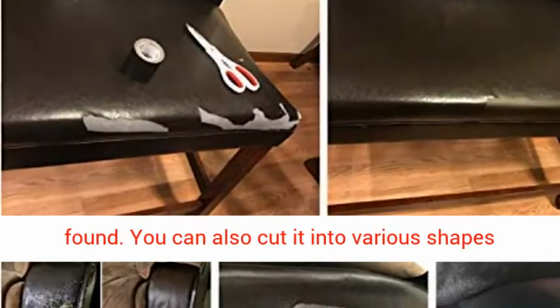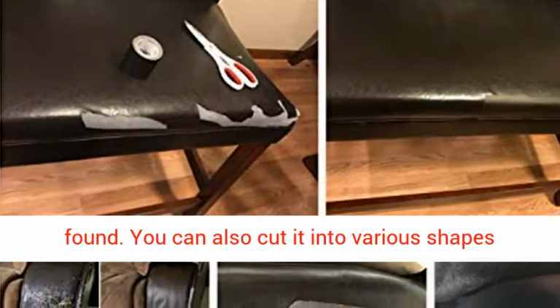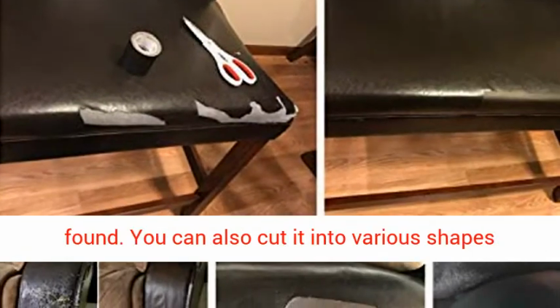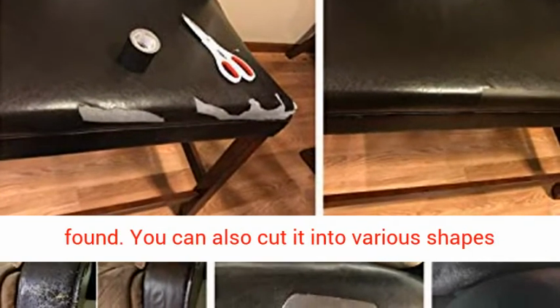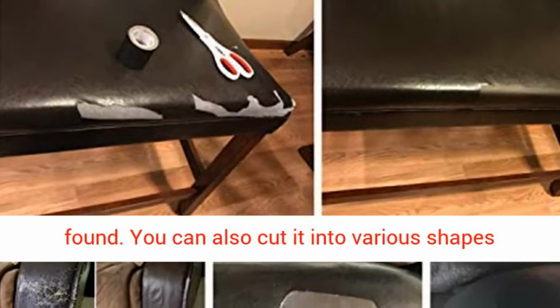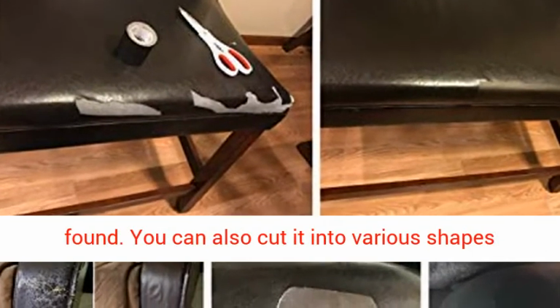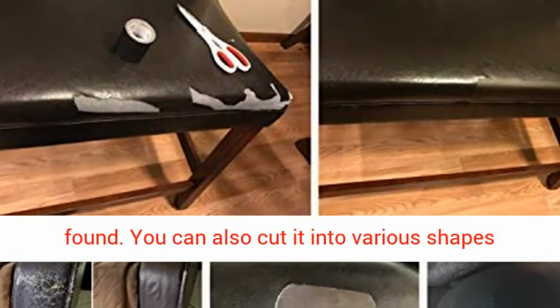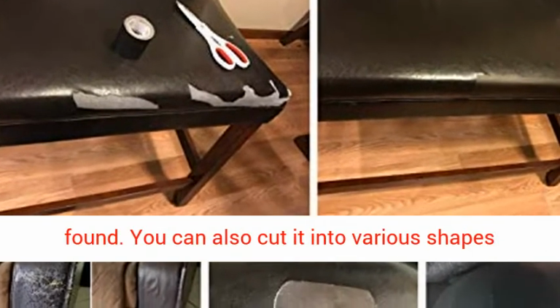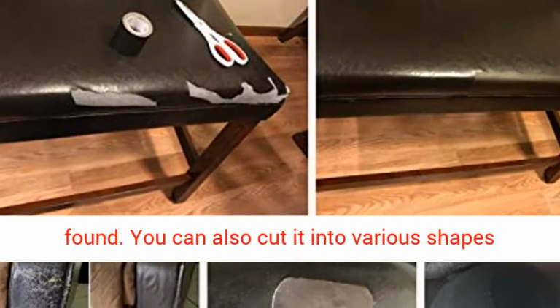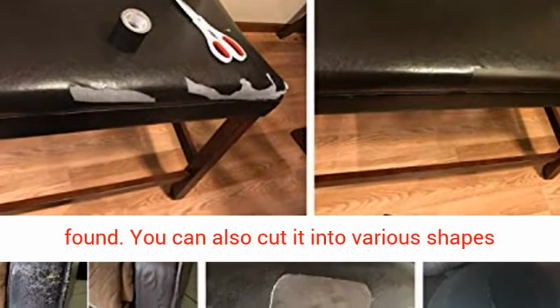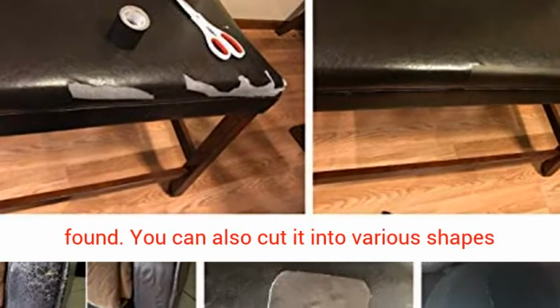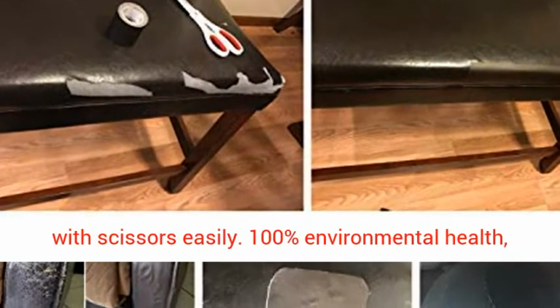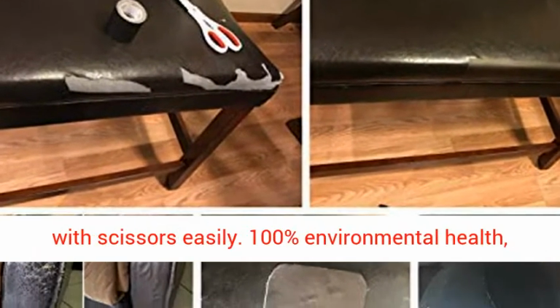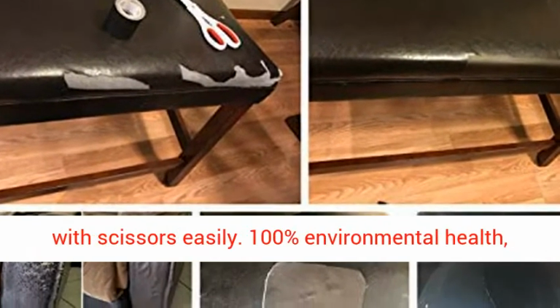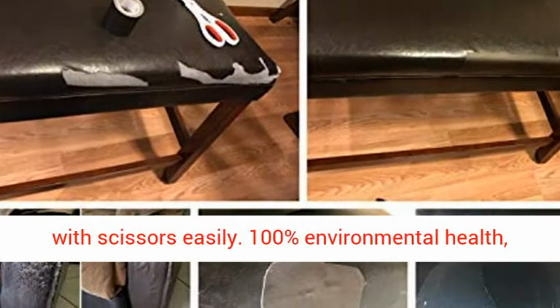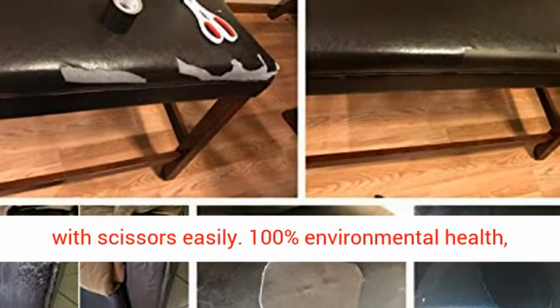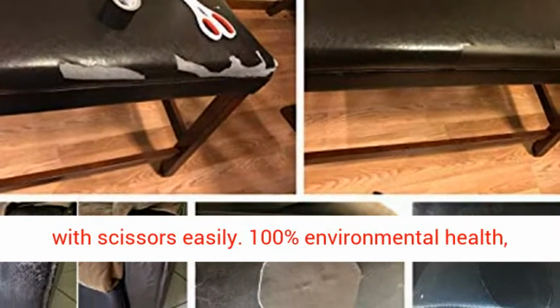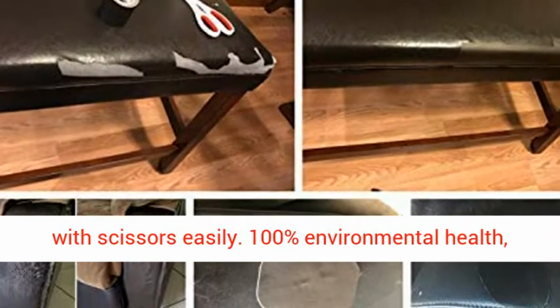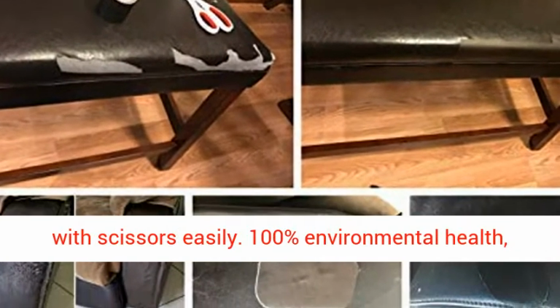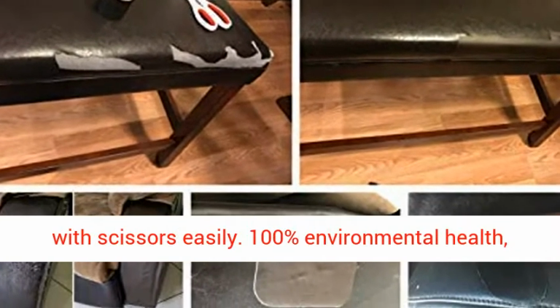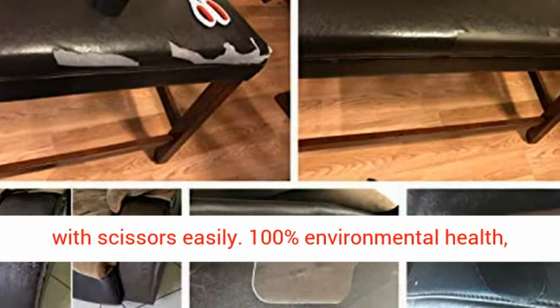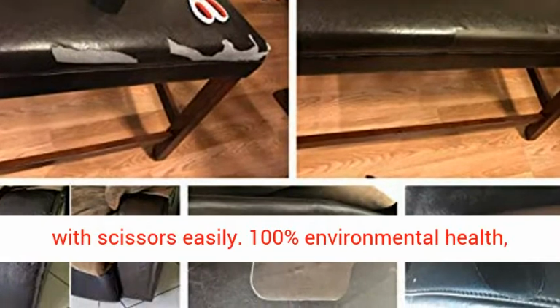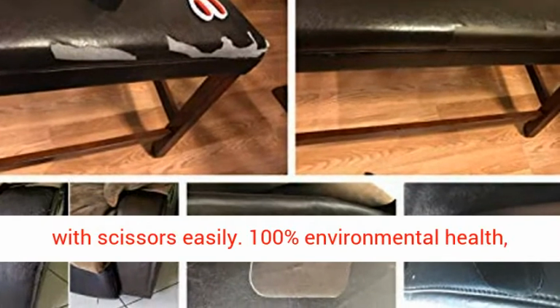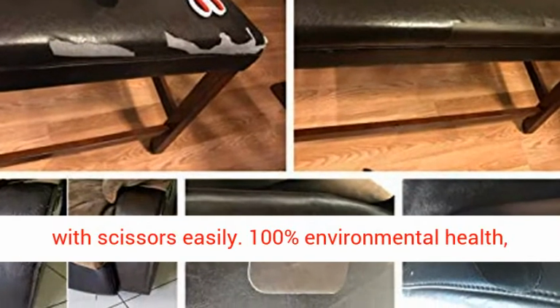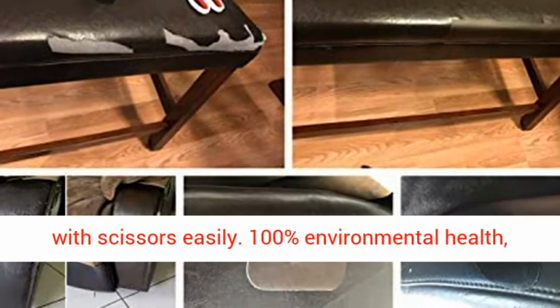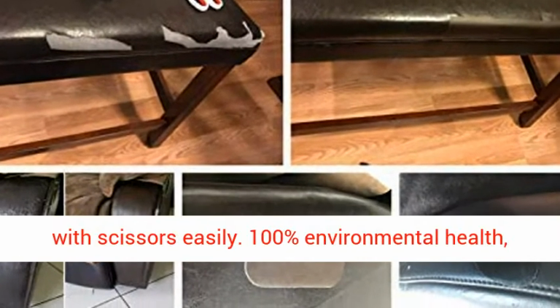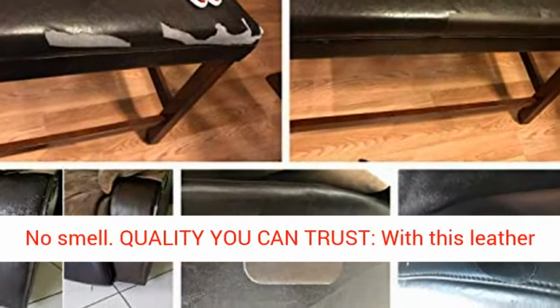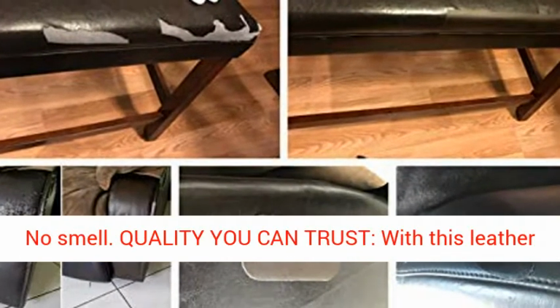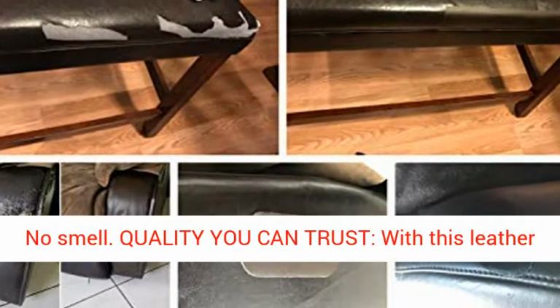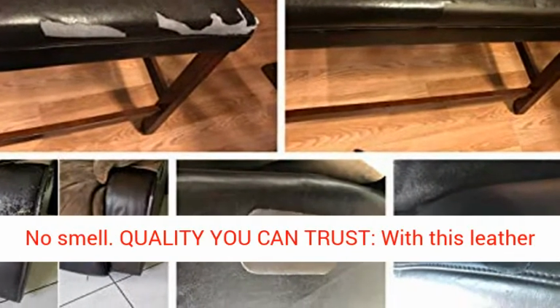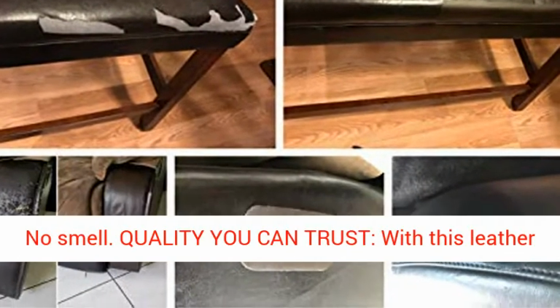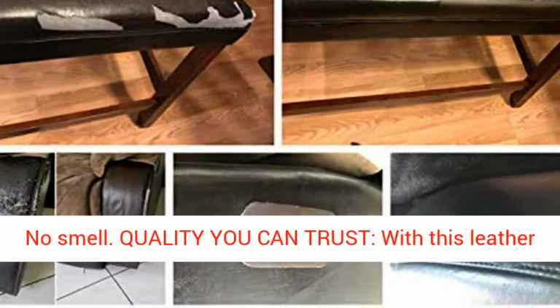You can also cut it into various shapes with scissors easily. 100% environmental health, no smell.